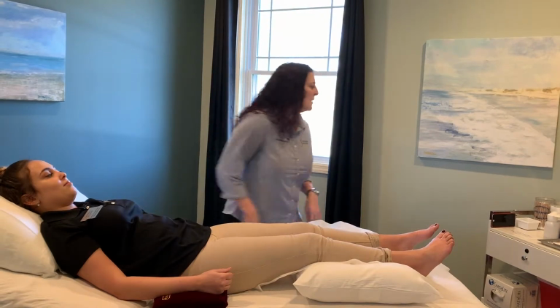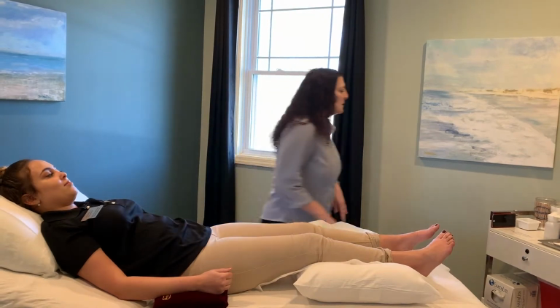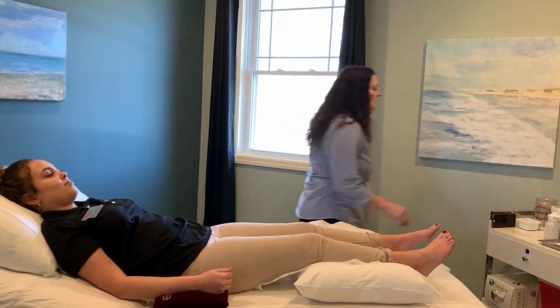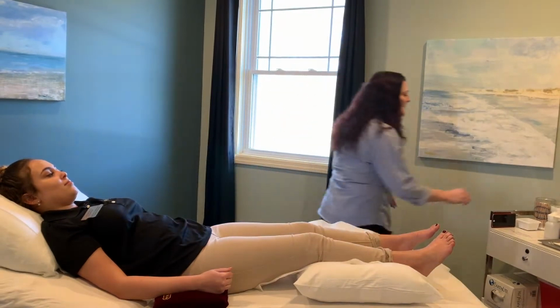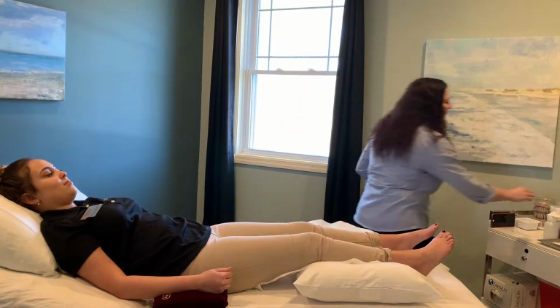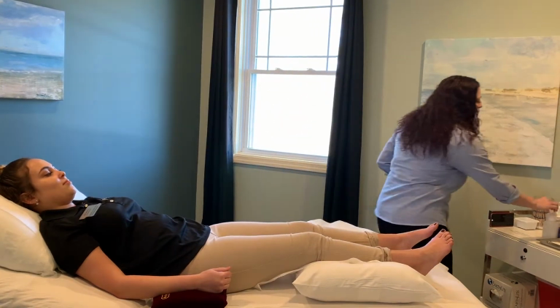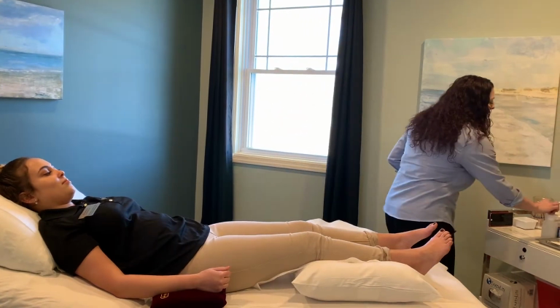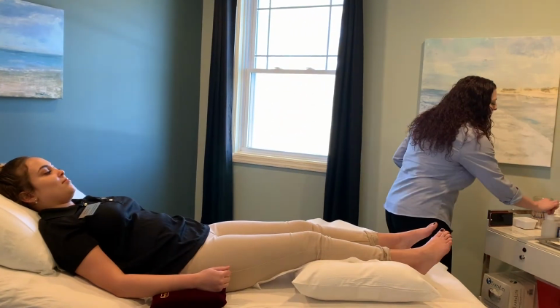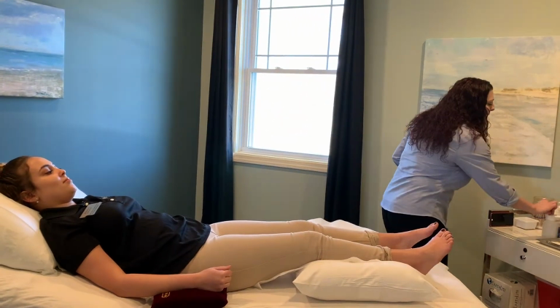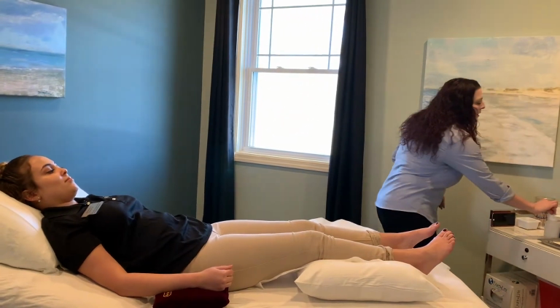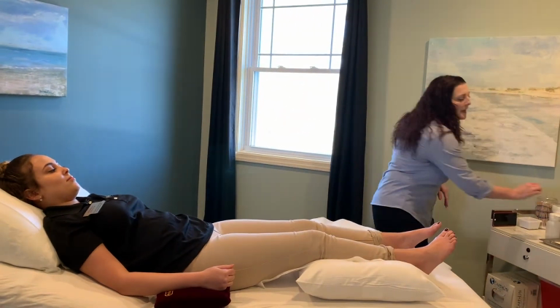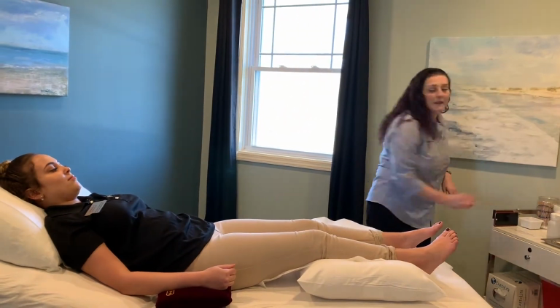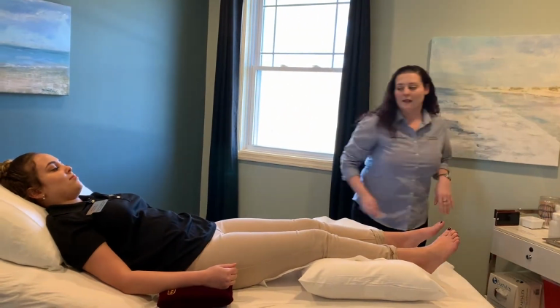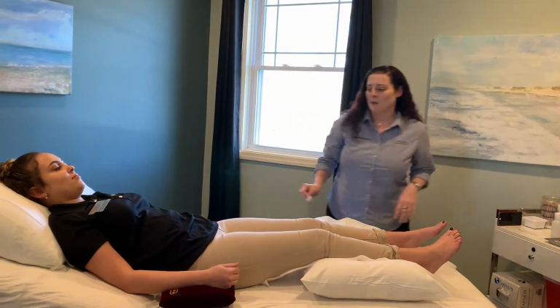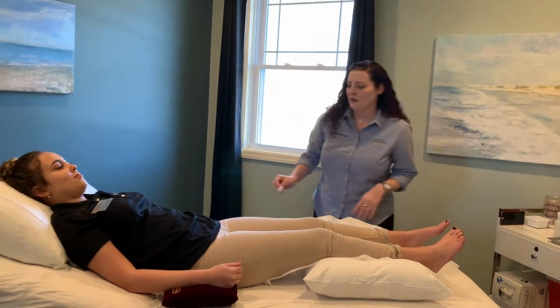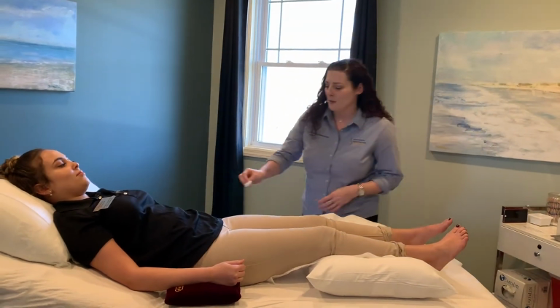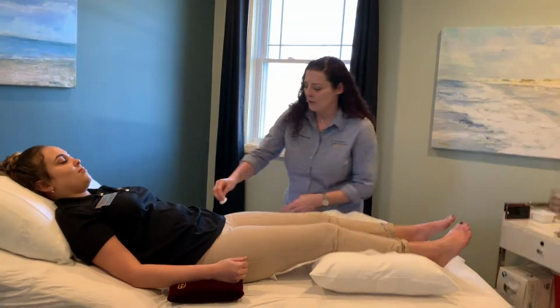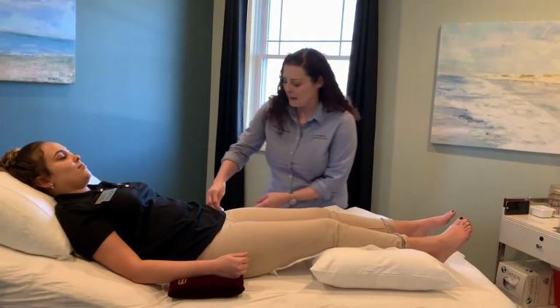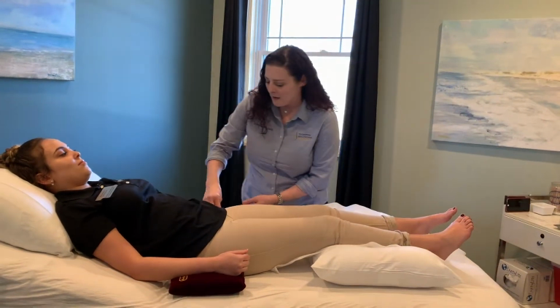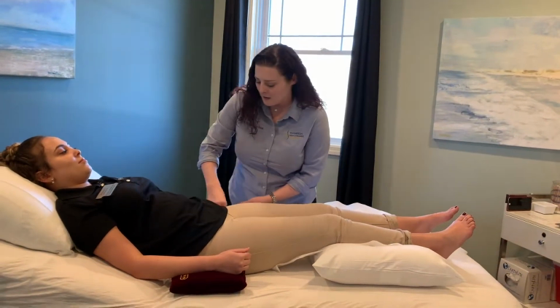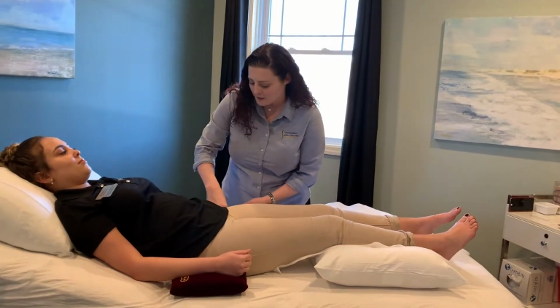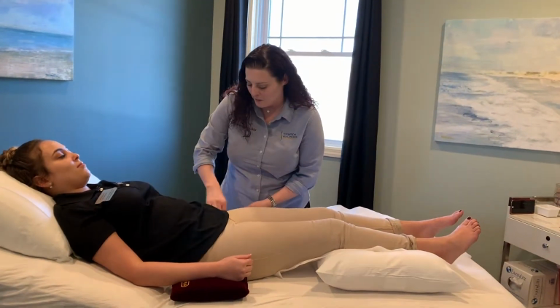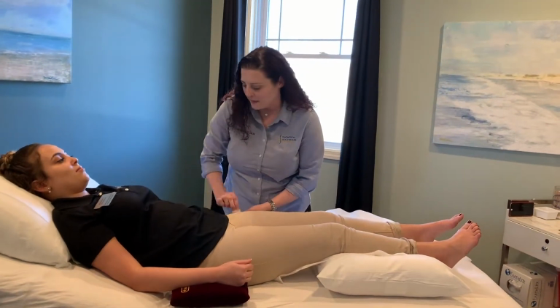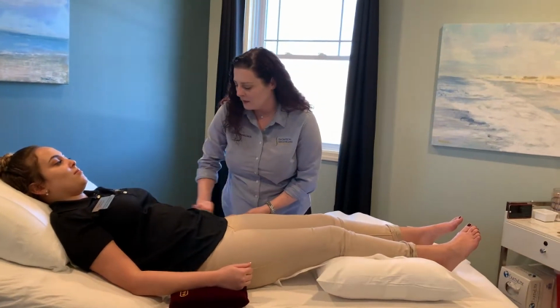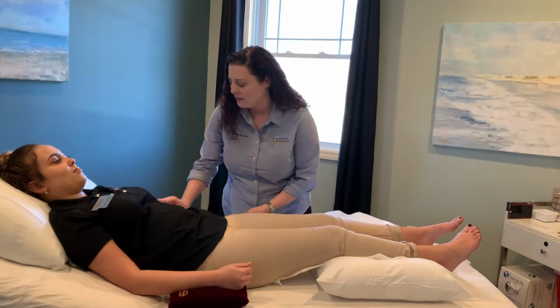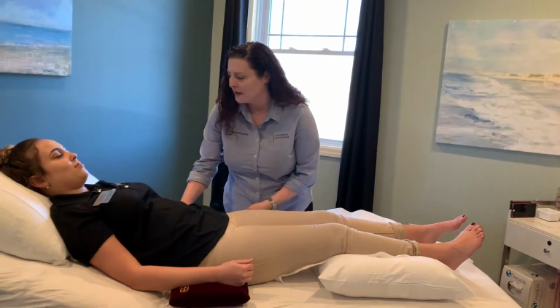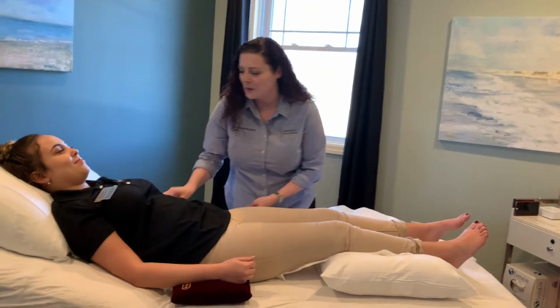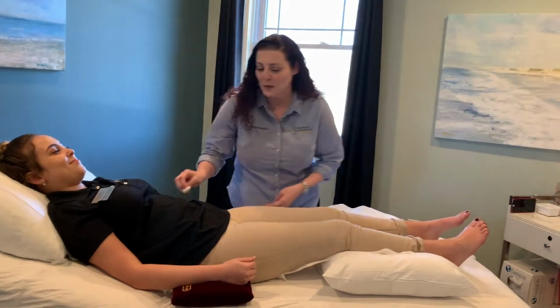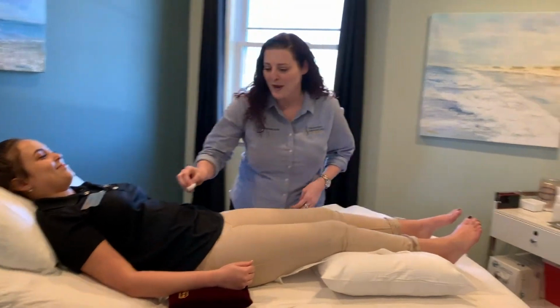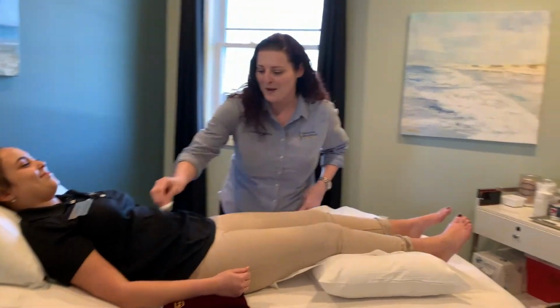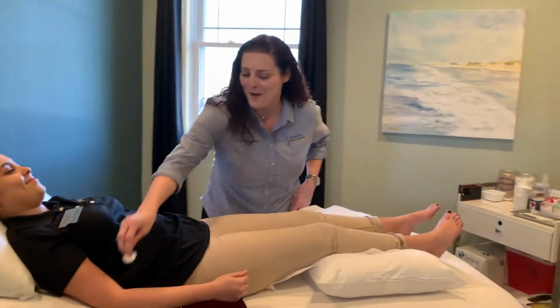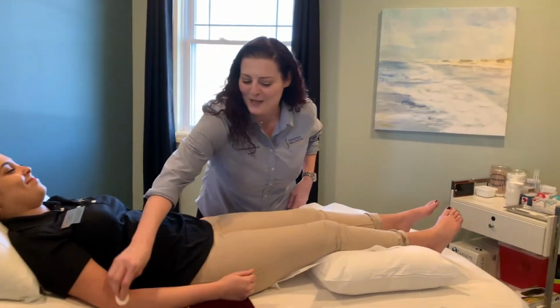I'm just going to swab the area — I'm going to be needling with a little bit of rubbing alcohol, so it might be a little cool and wet. I apologize.